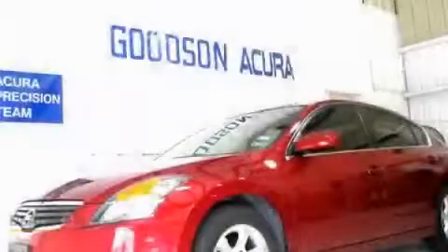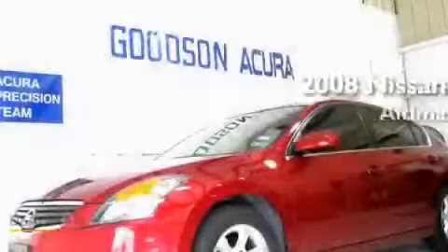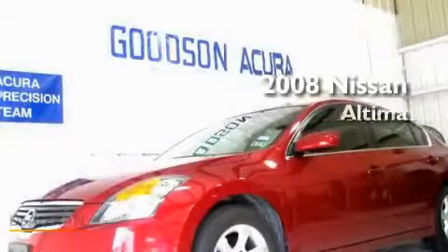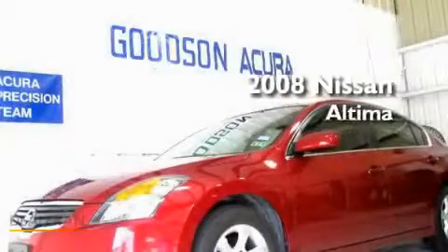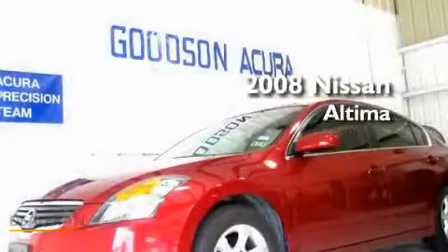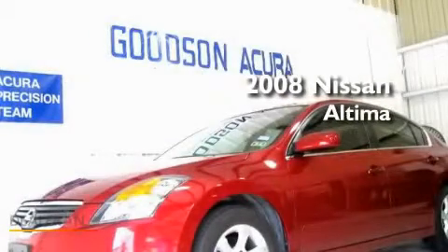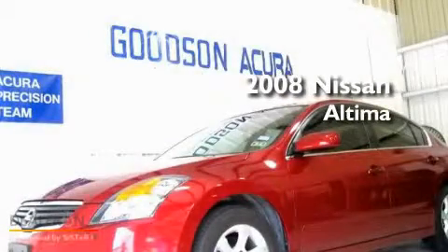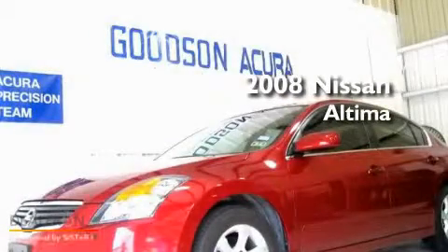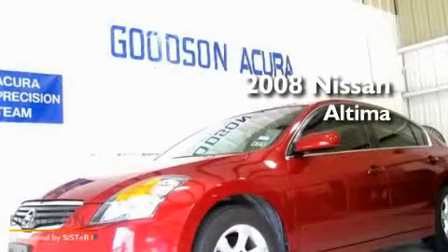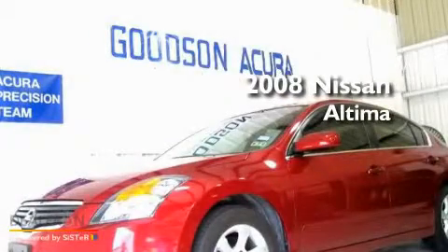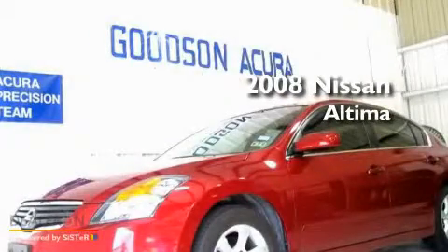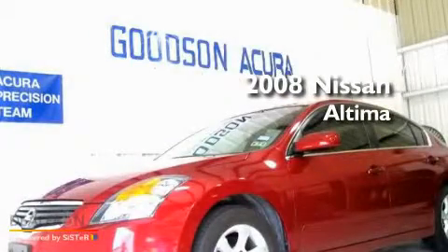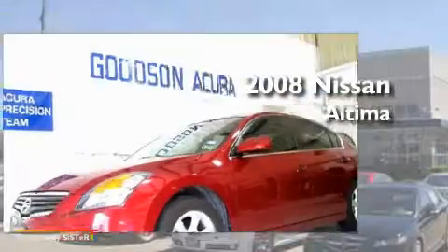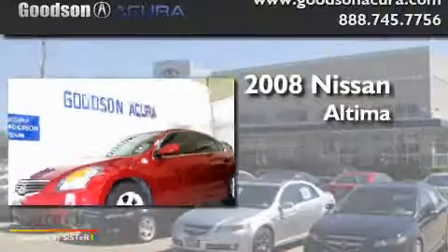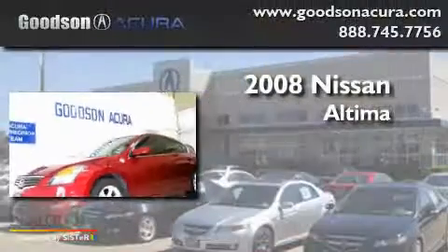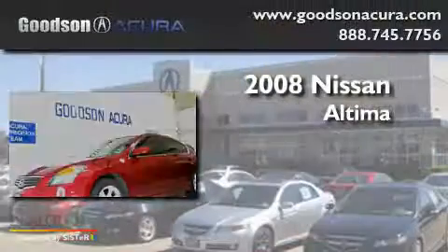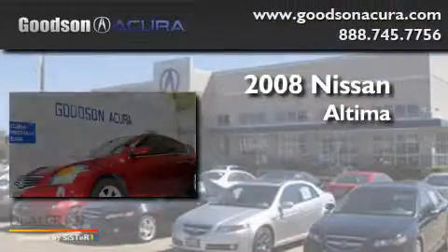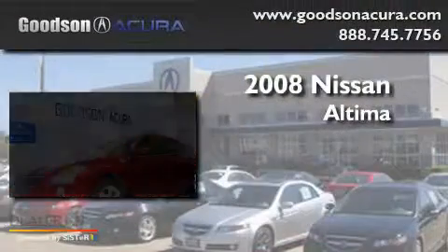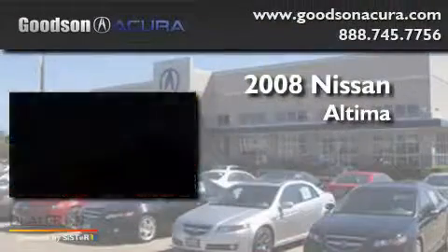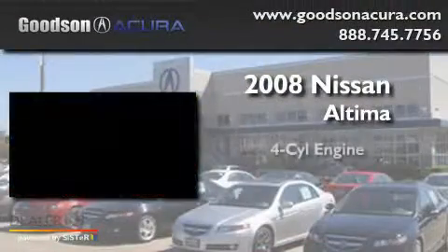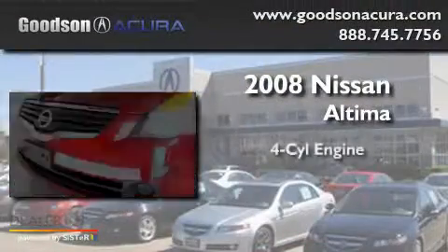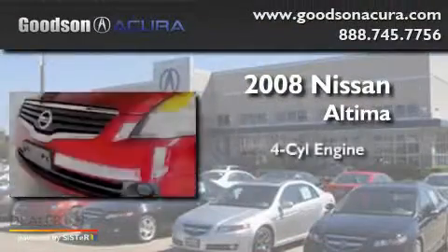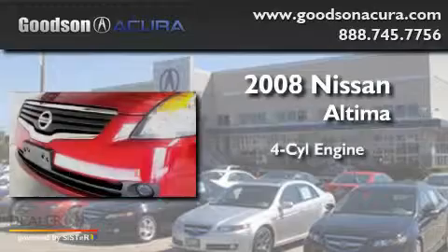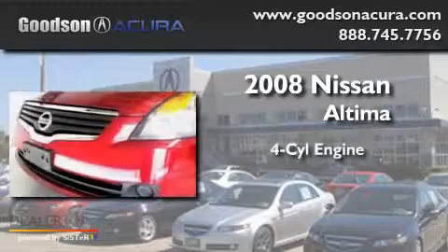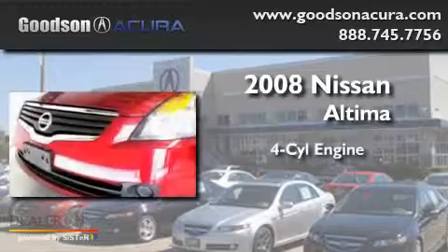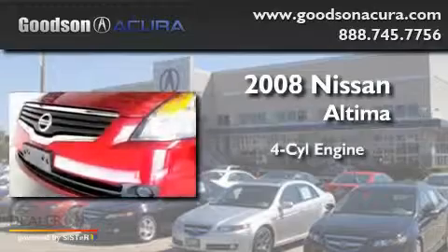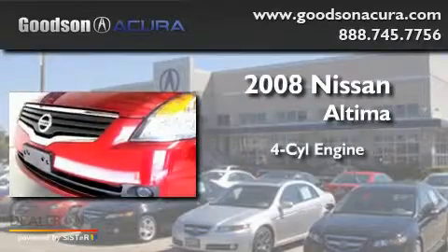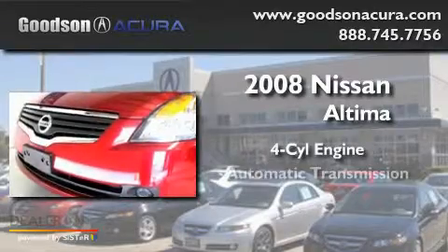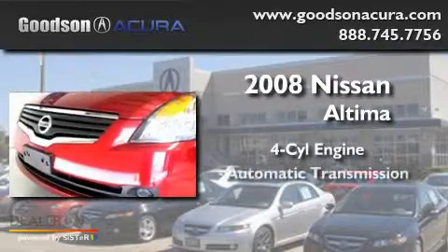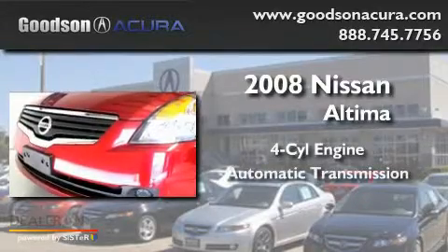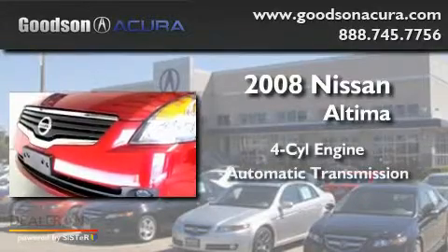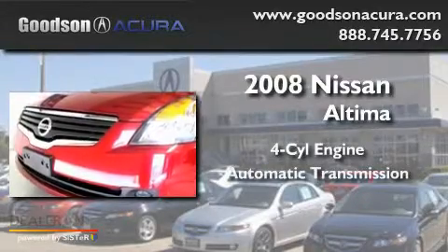This is a 2008 Nissan Altima. It has a four-cylinder engine and an automatic transmission.